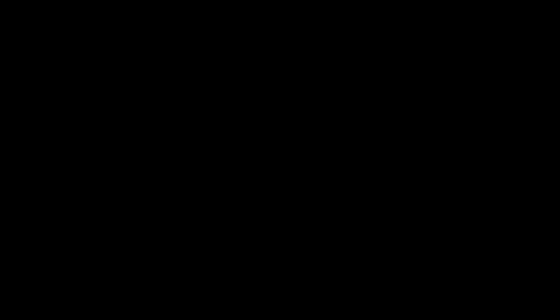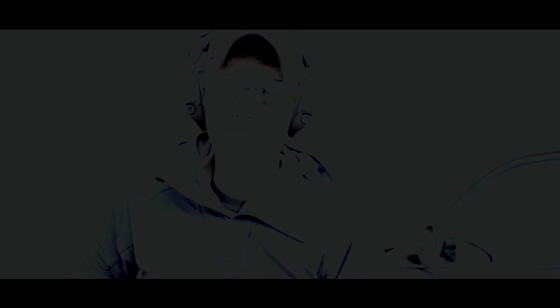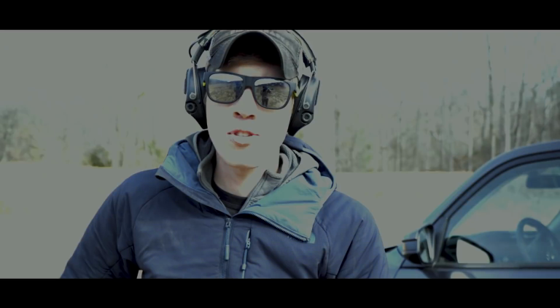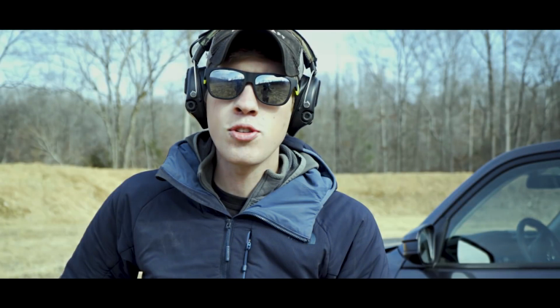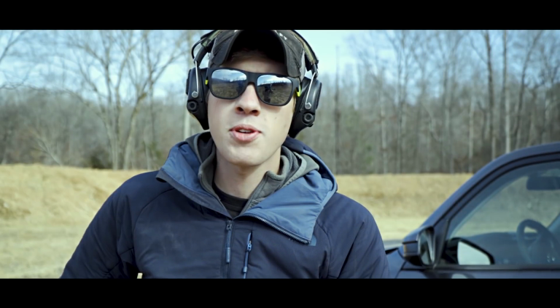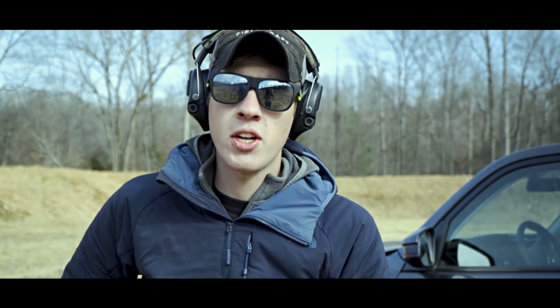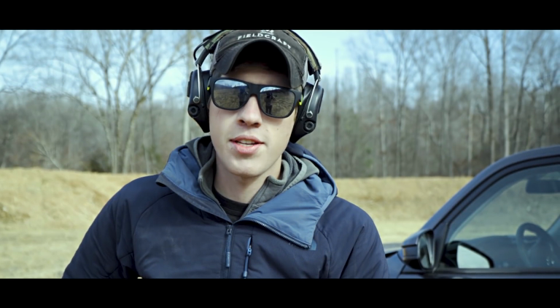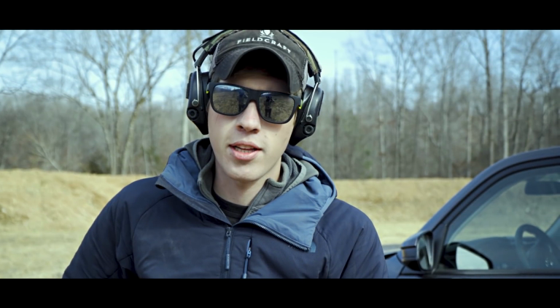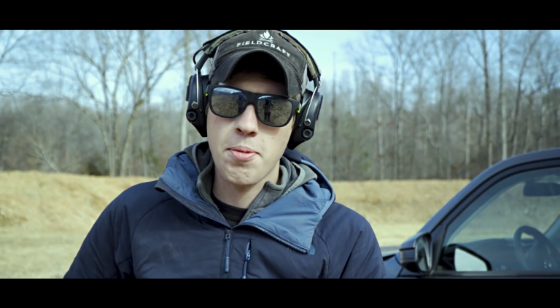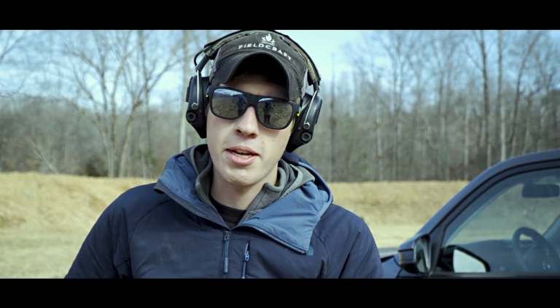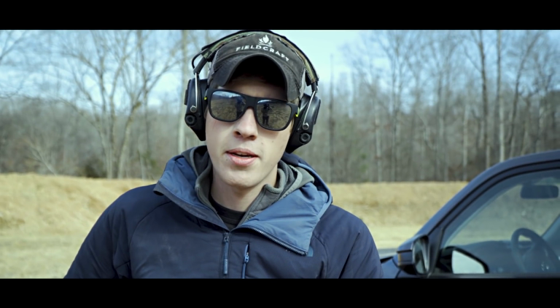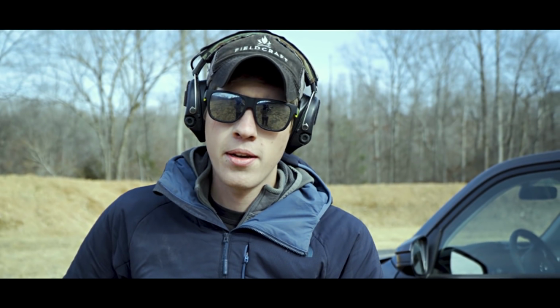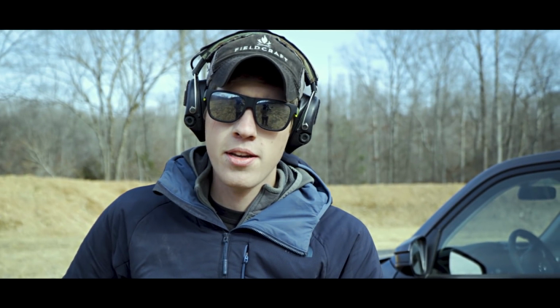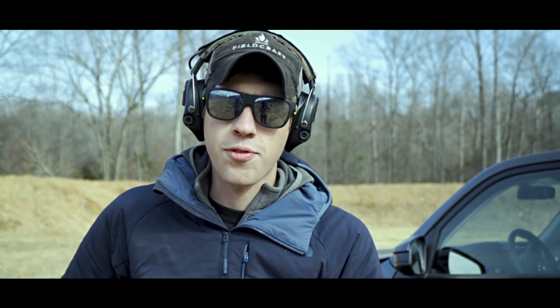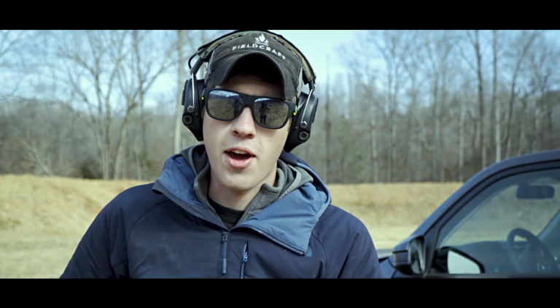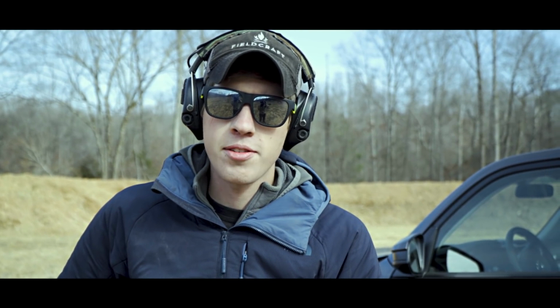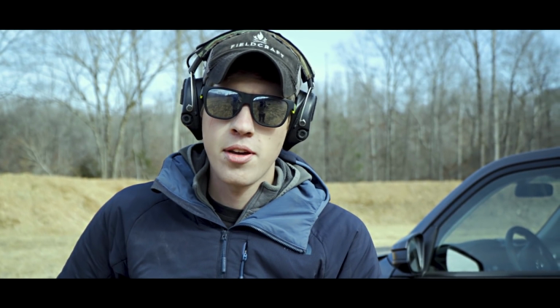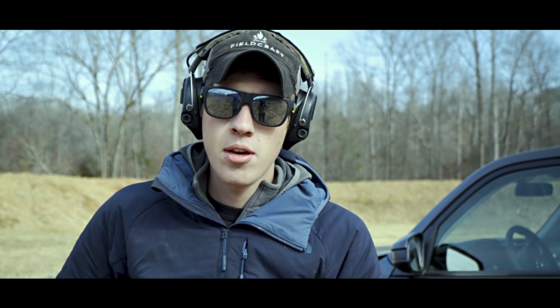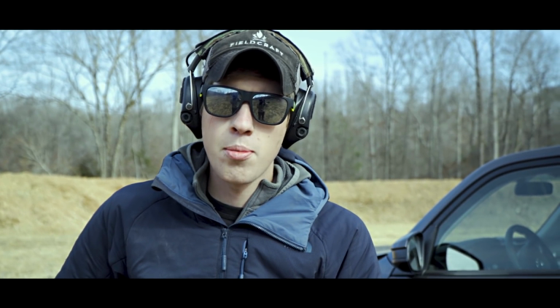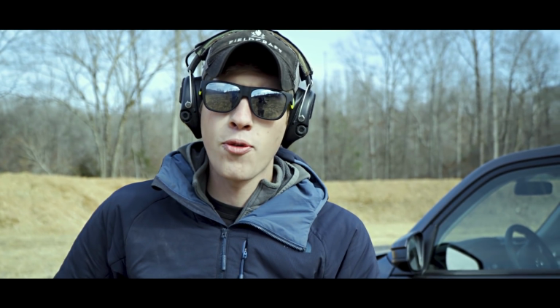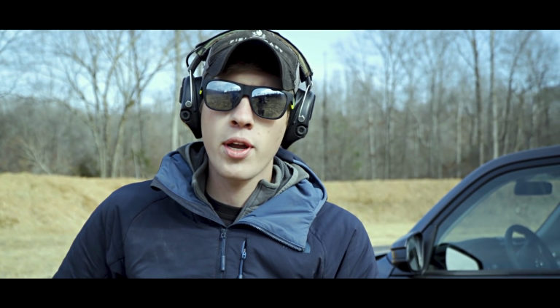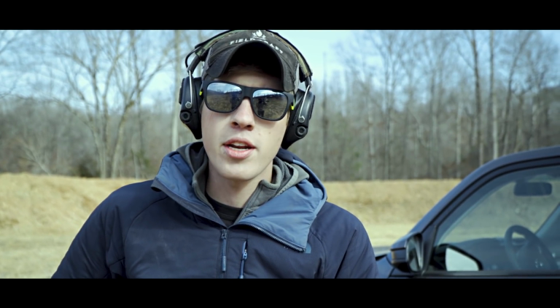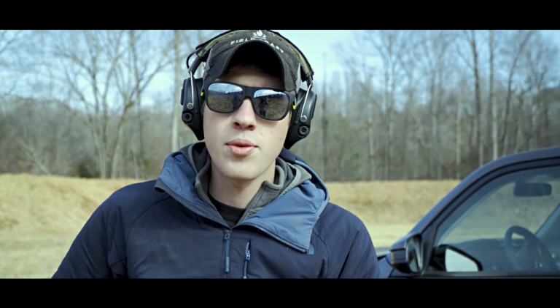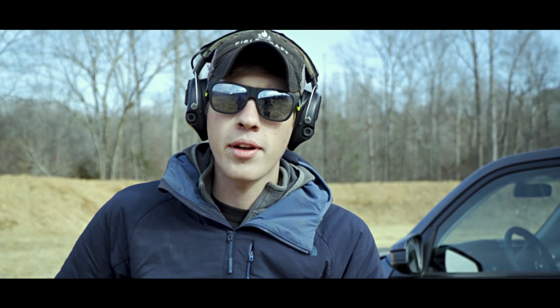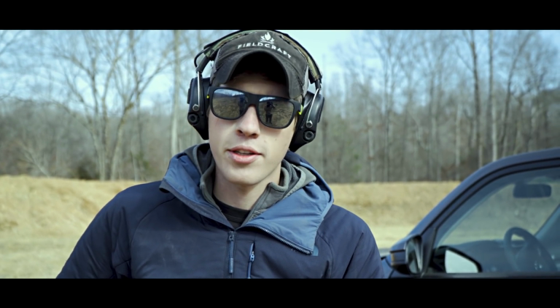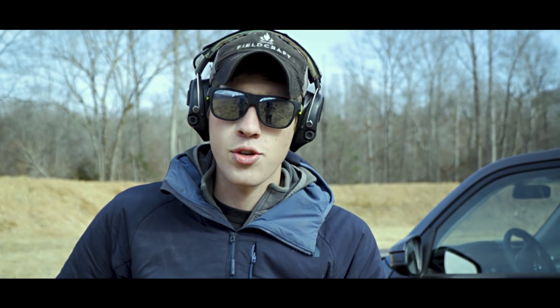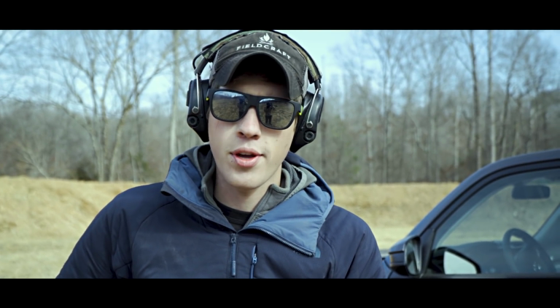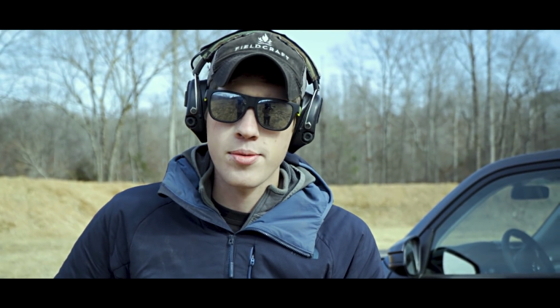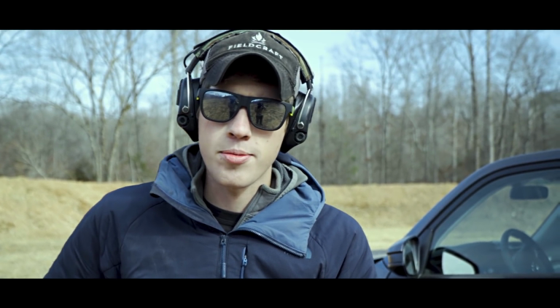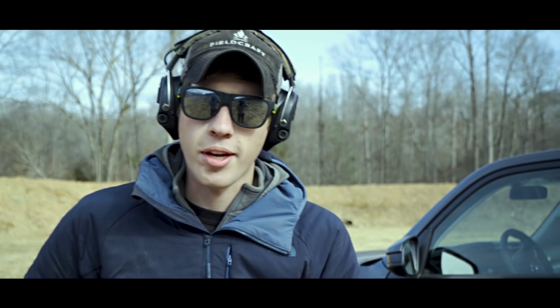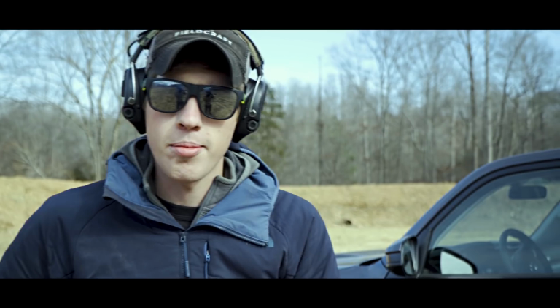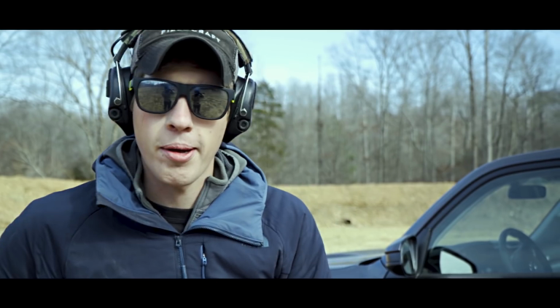This YouTube title isn't clickbait — it's a fact. But before I get into it, I'd like to show you guys what I'm talking about.